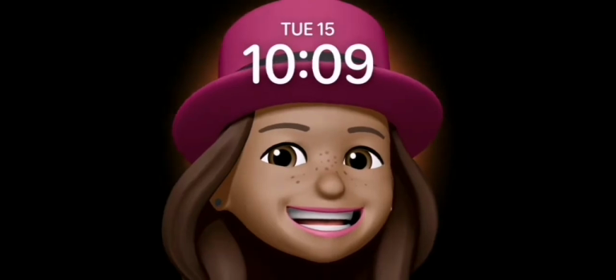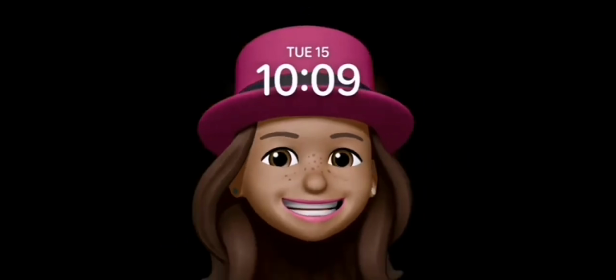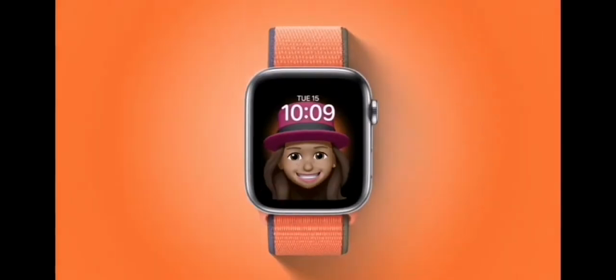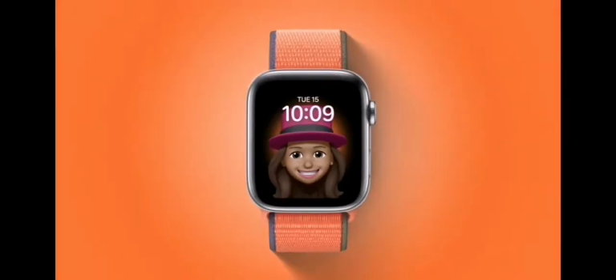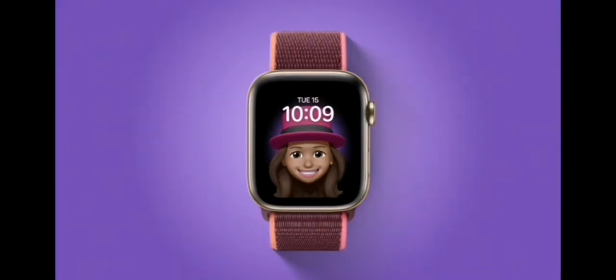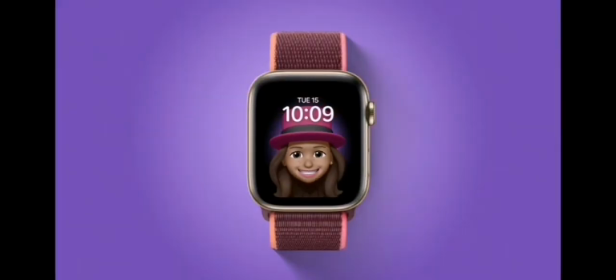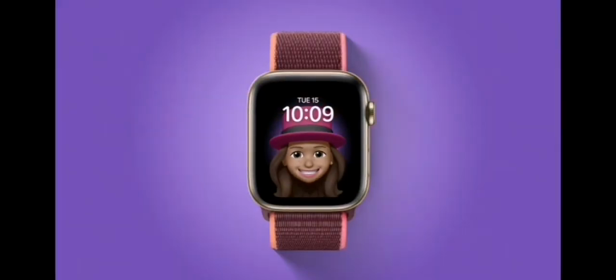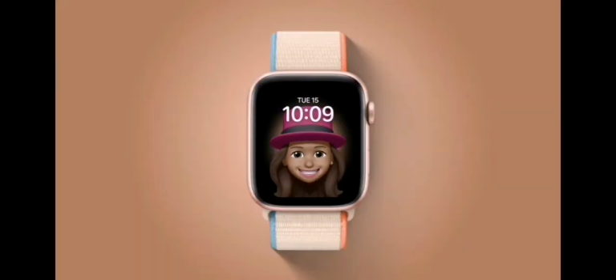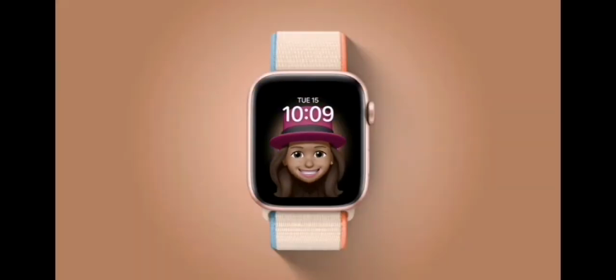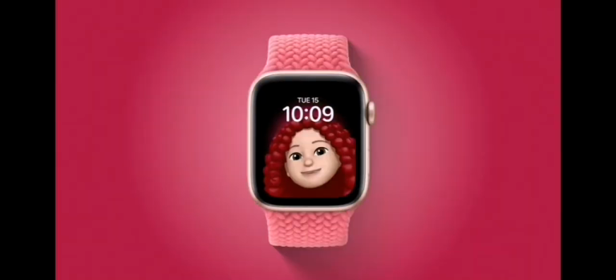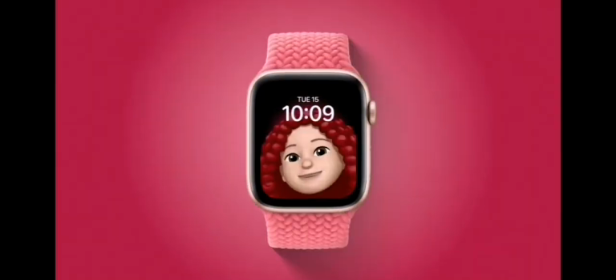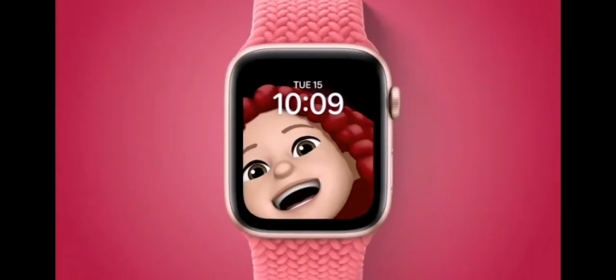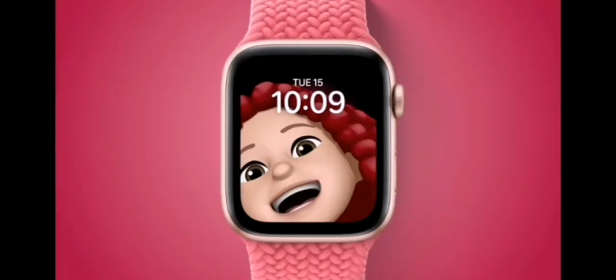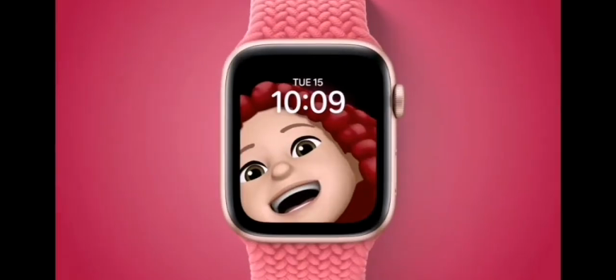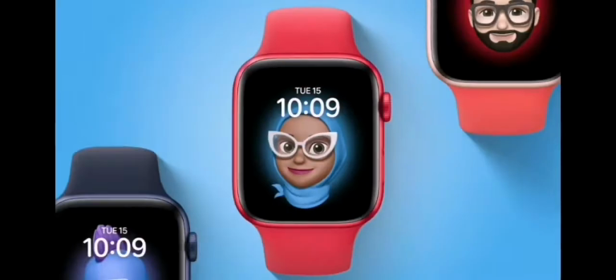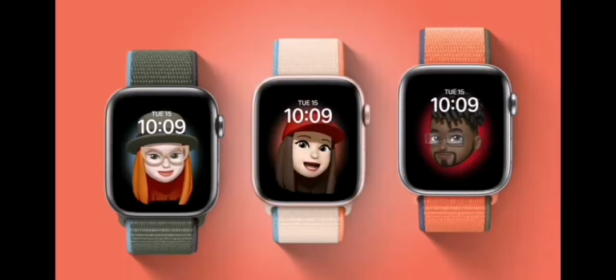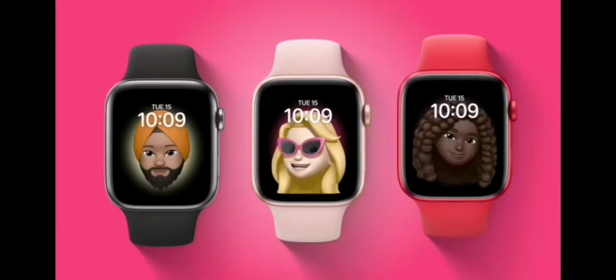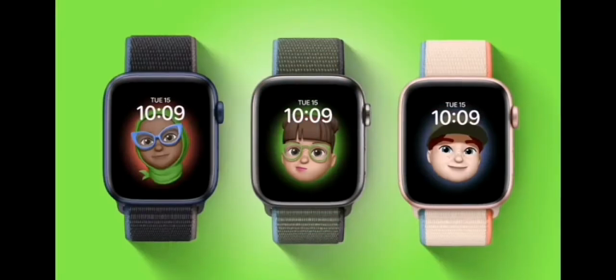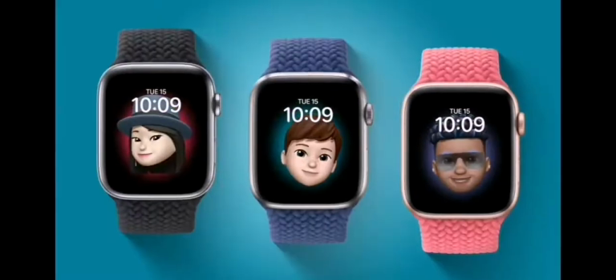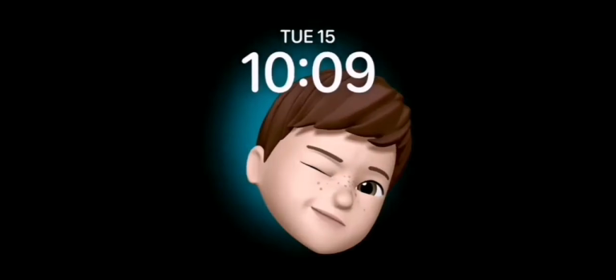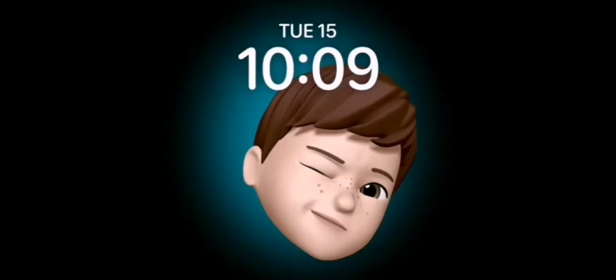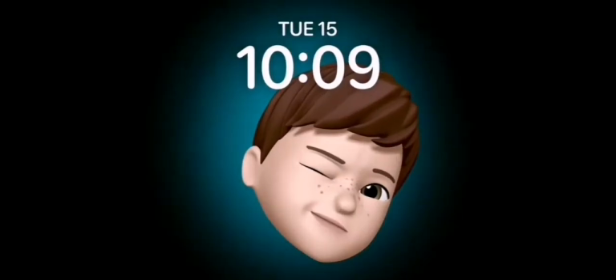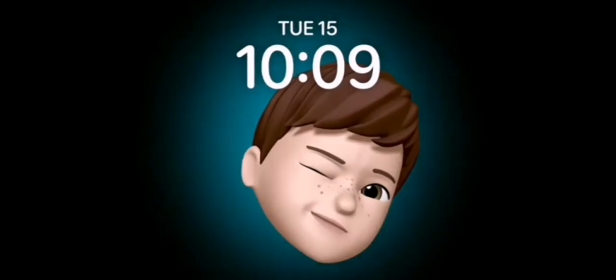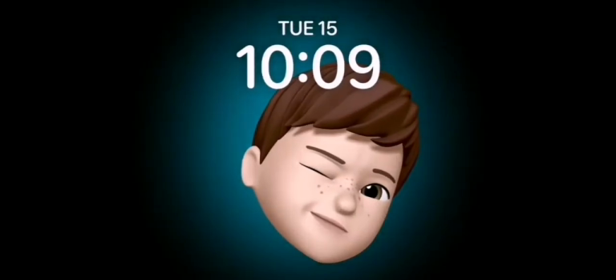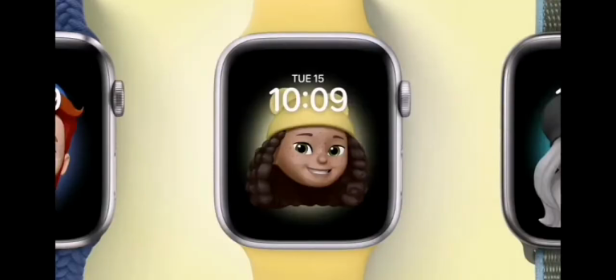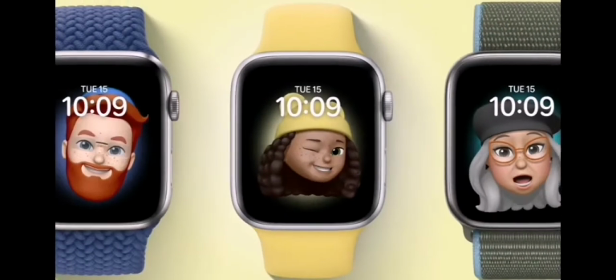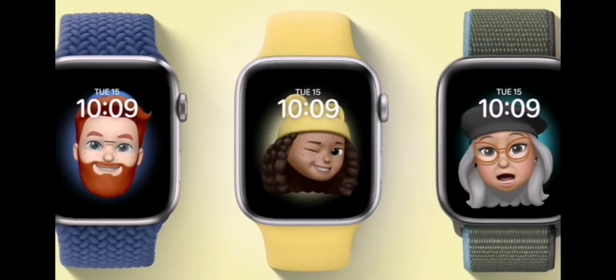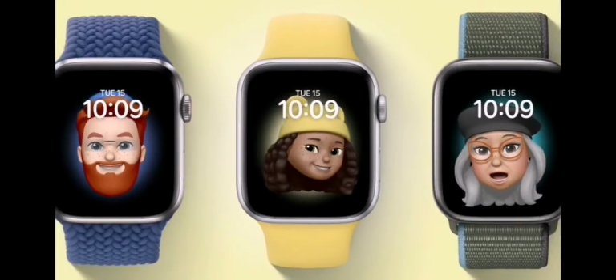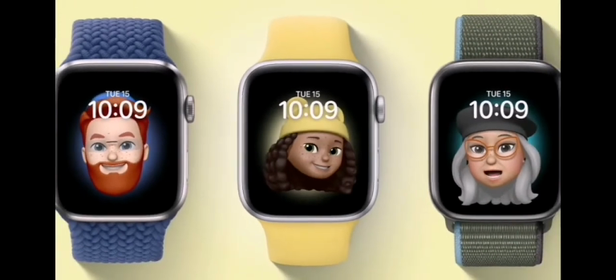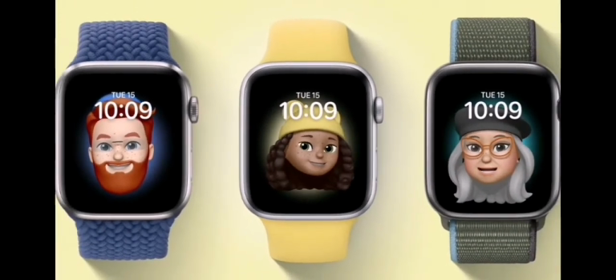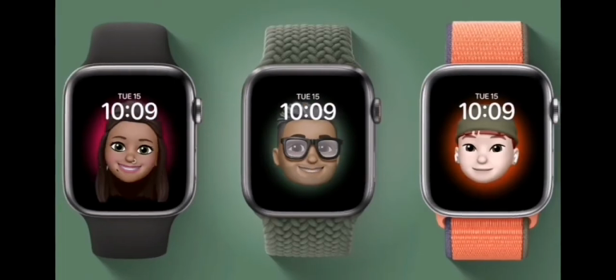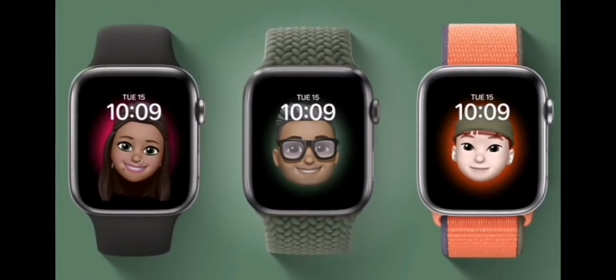The Memoji face brings your favorite Memoji to your watch. Each one moves and reacts to your touch.